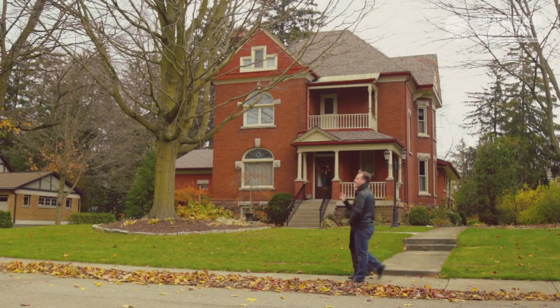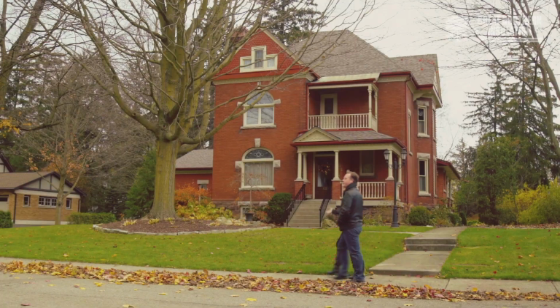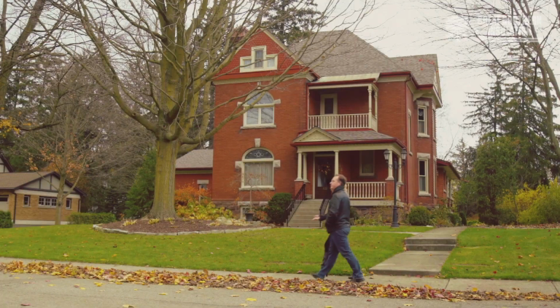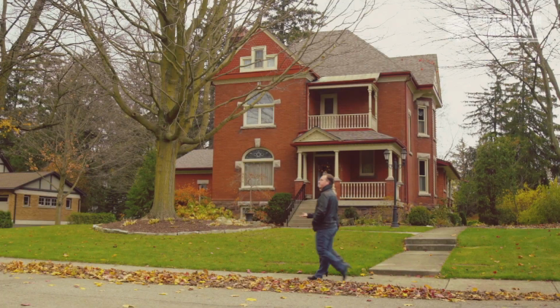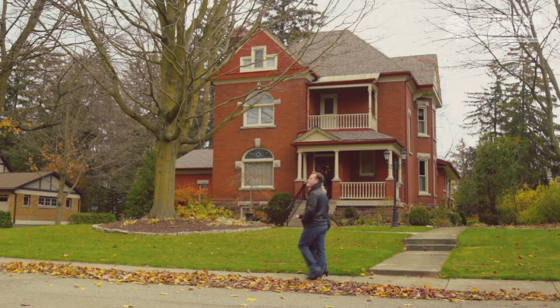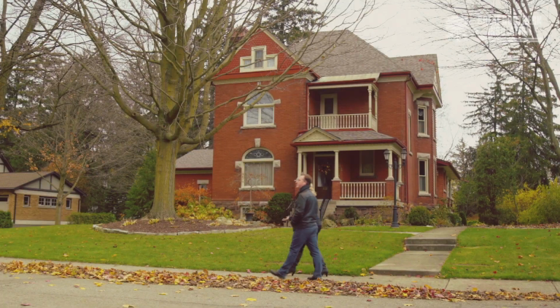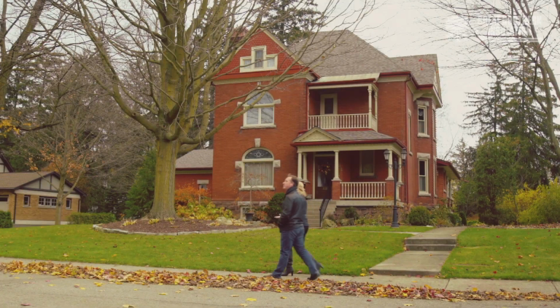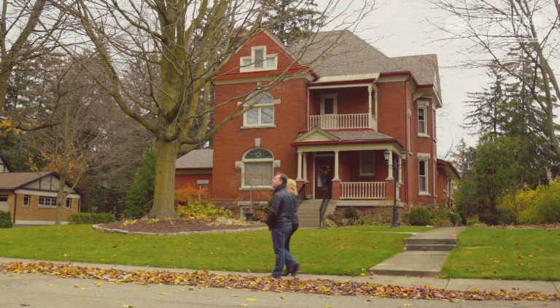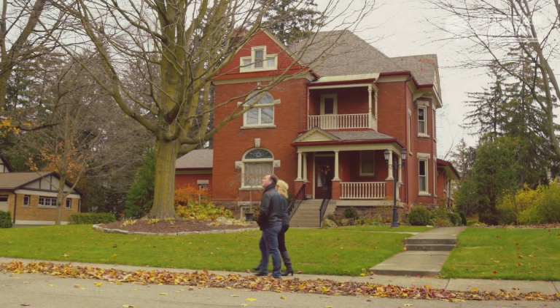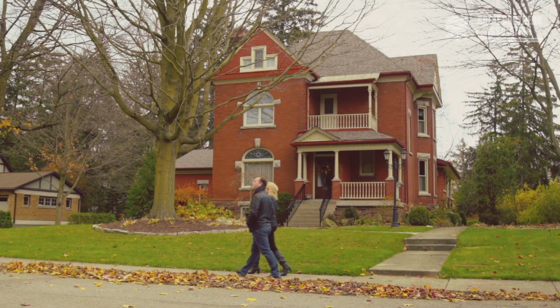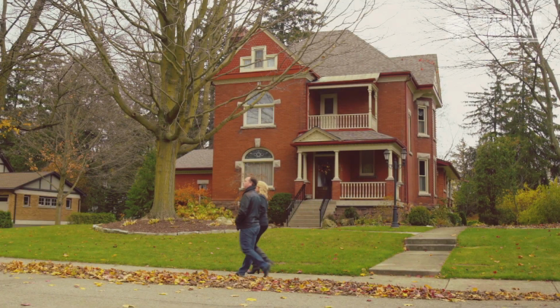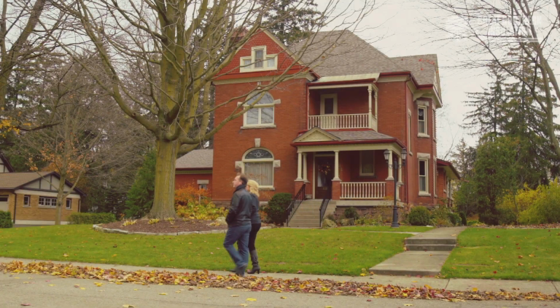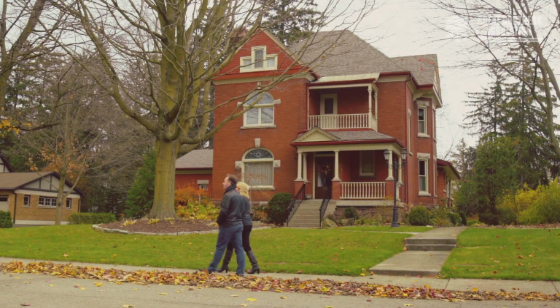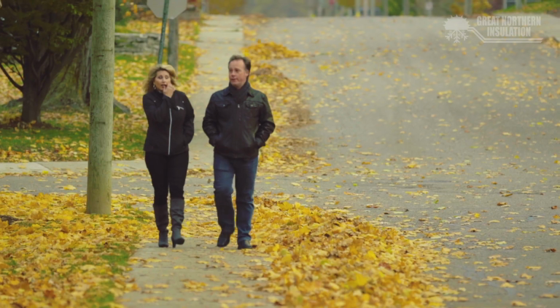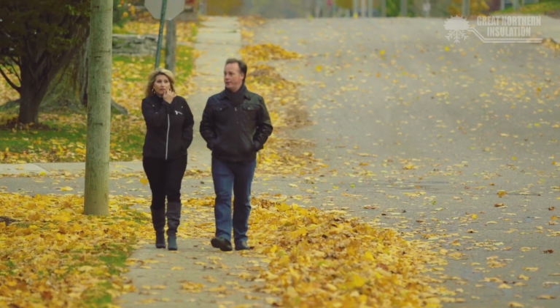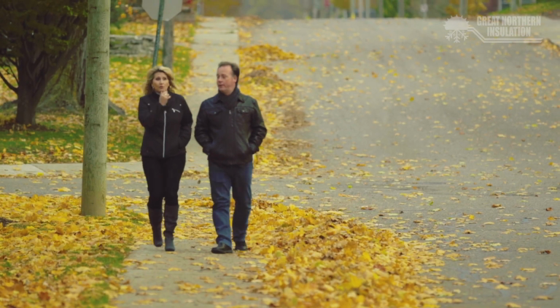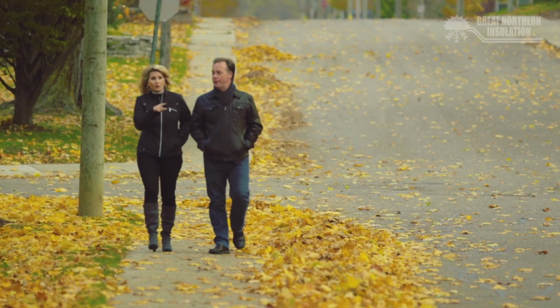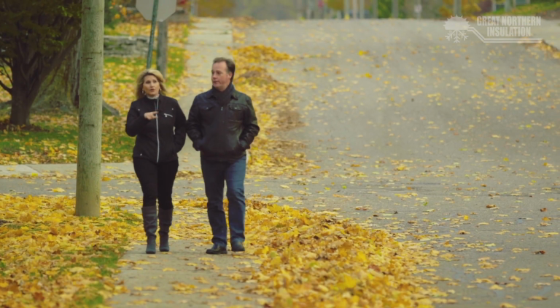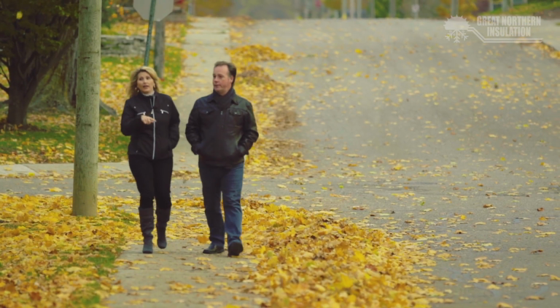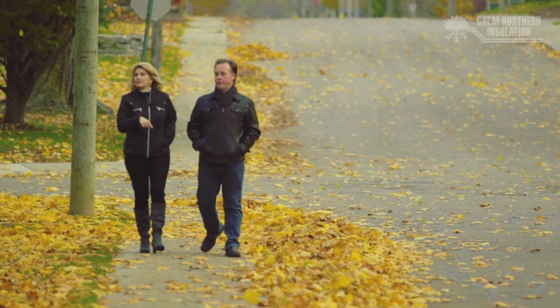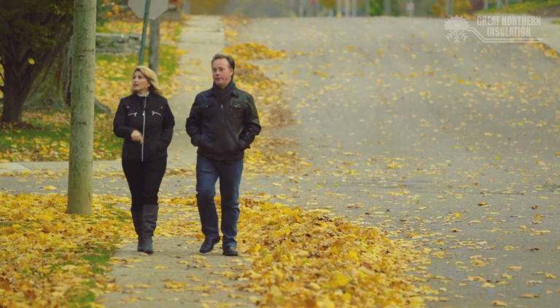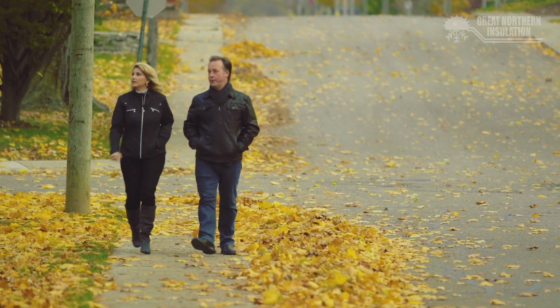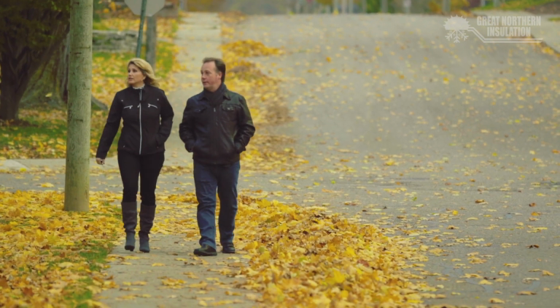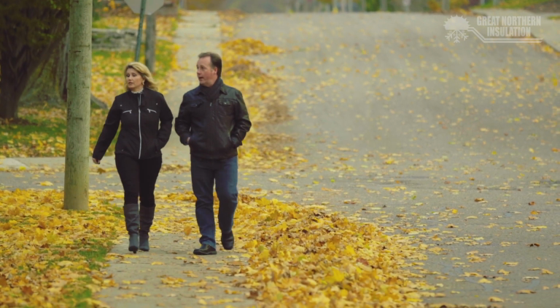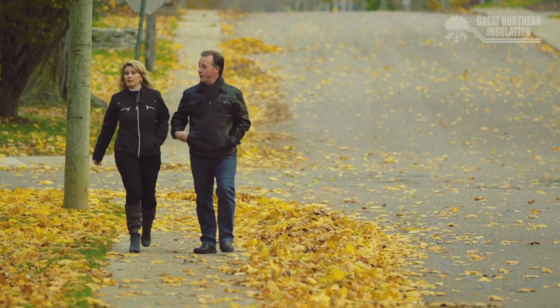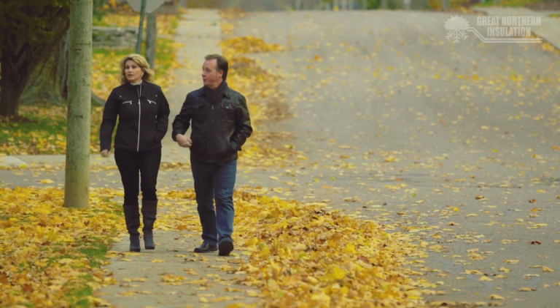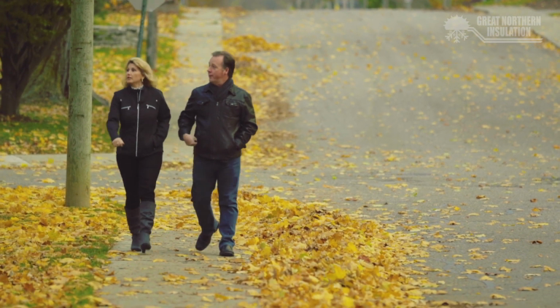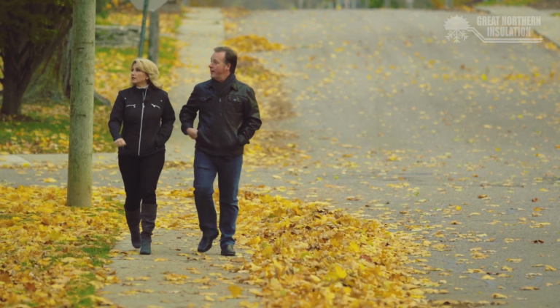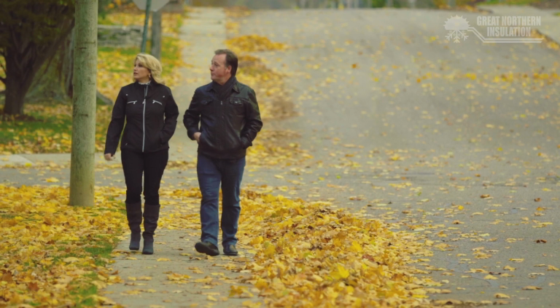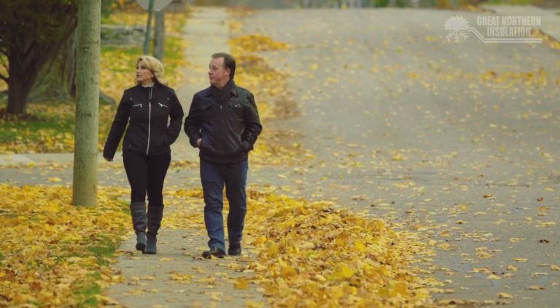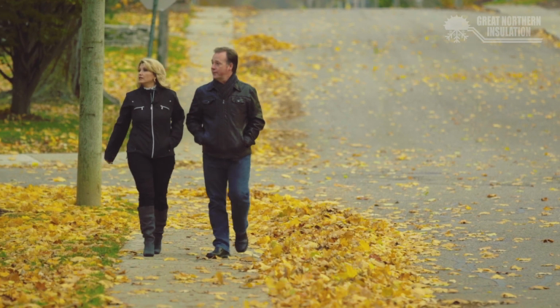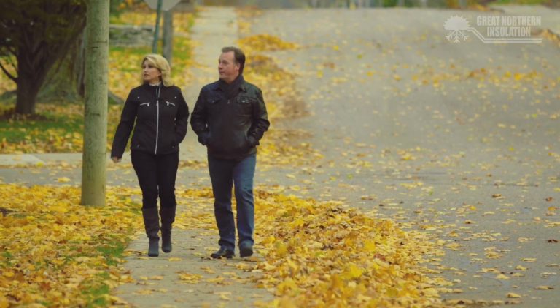Oh look at that house over there. That's beautiful. I love the roof lines. Yeah, there's so many nice houses in this area.